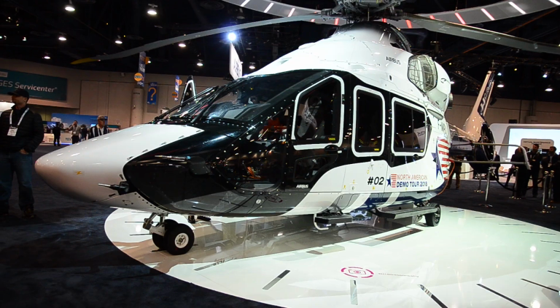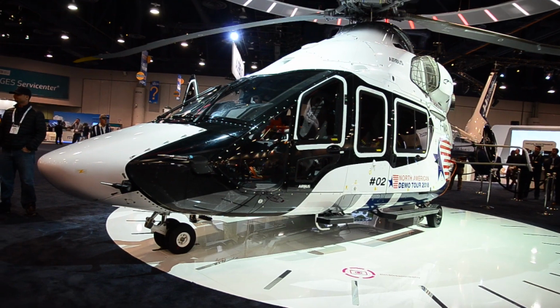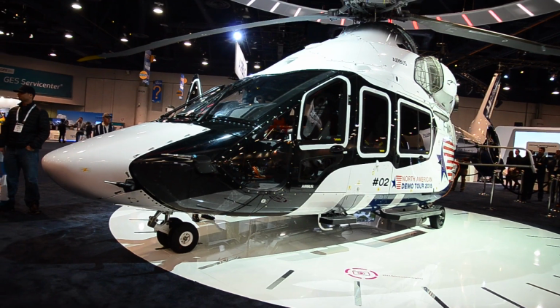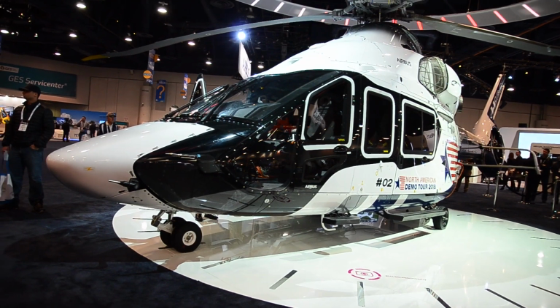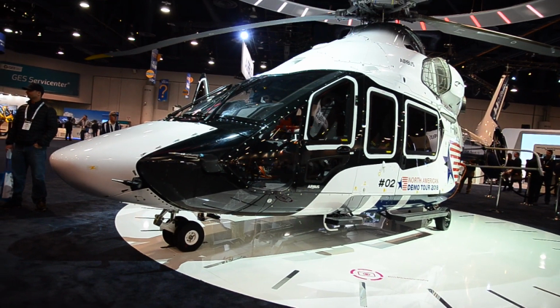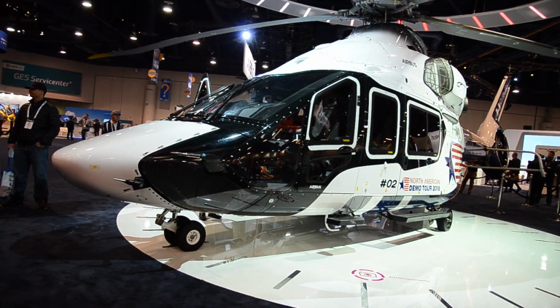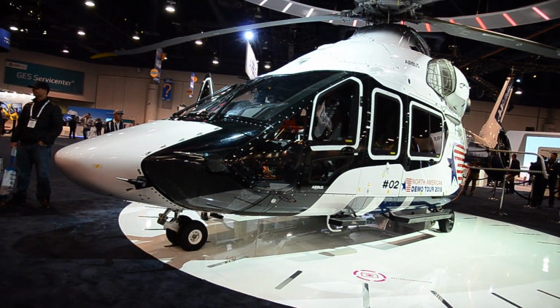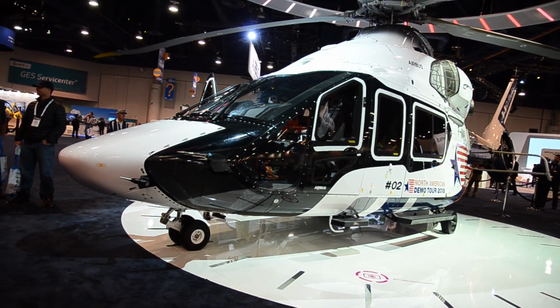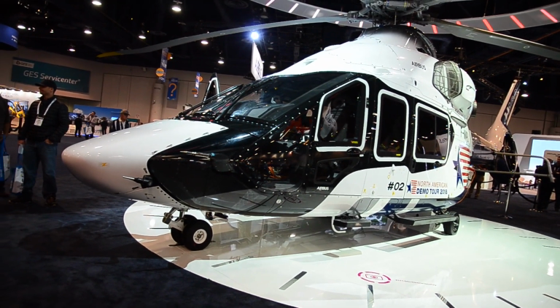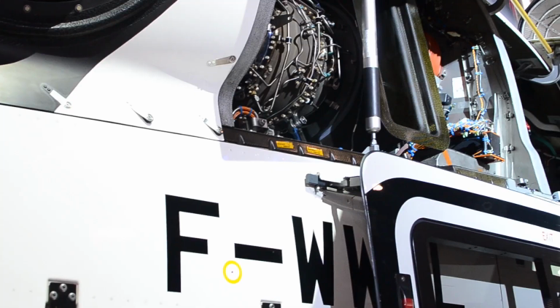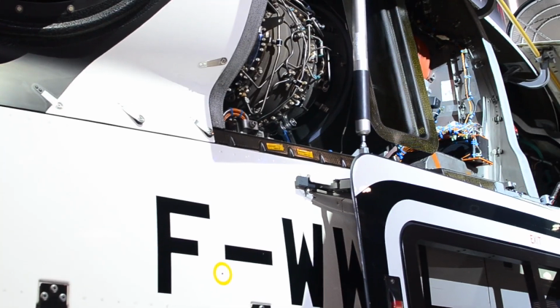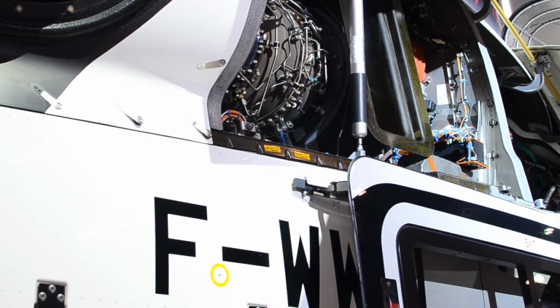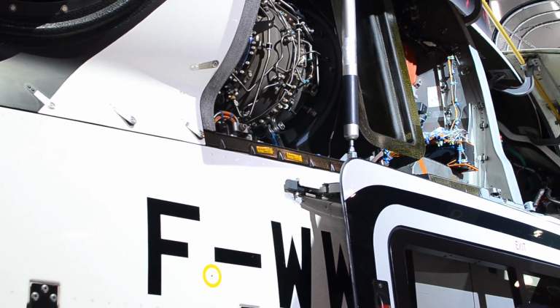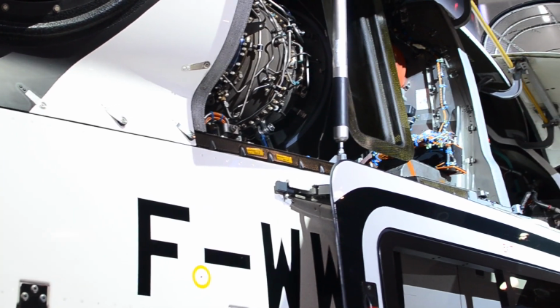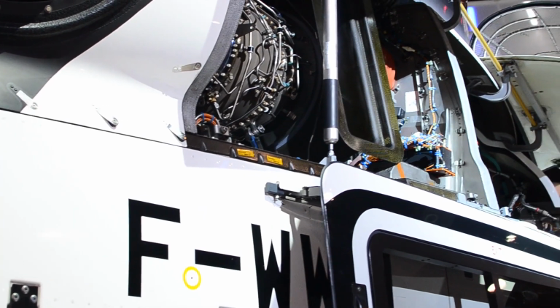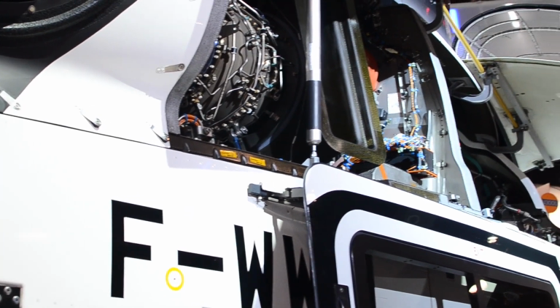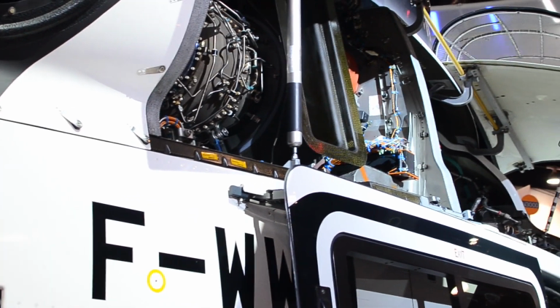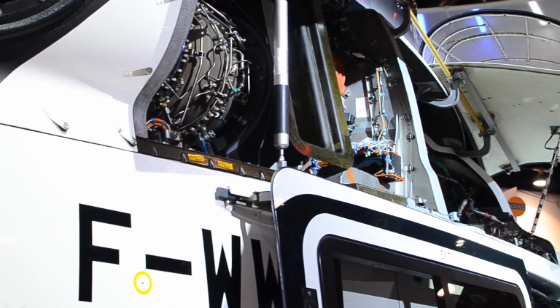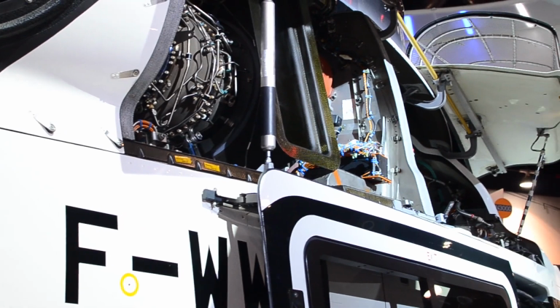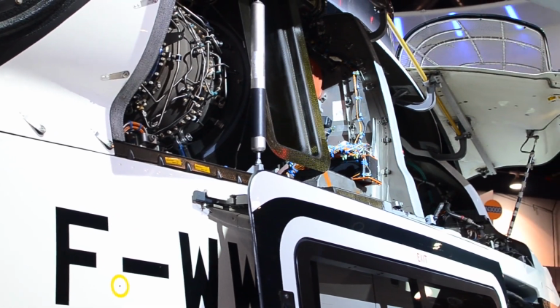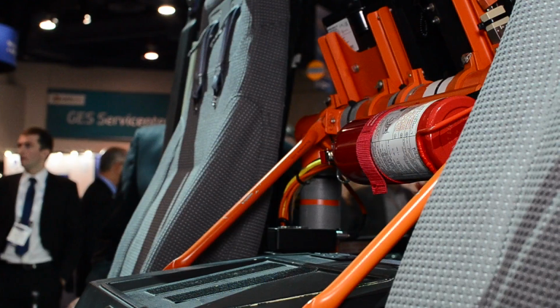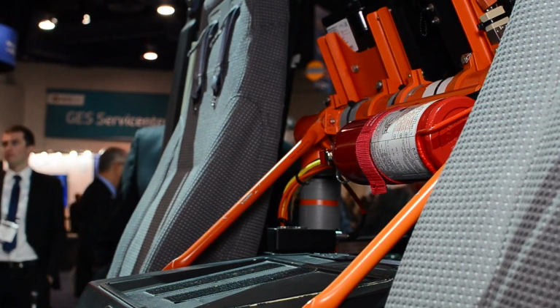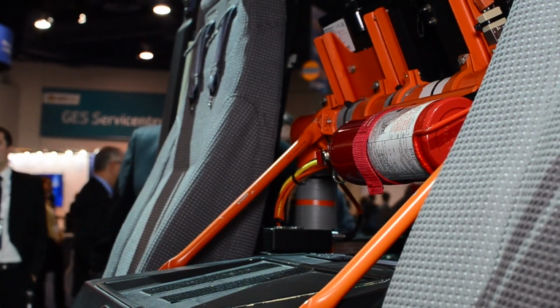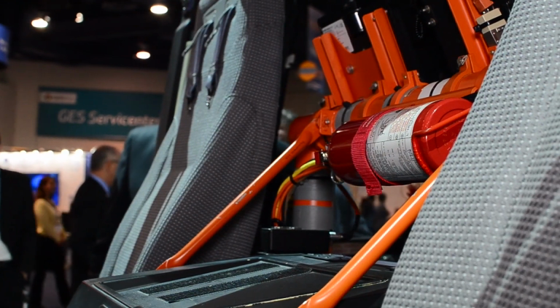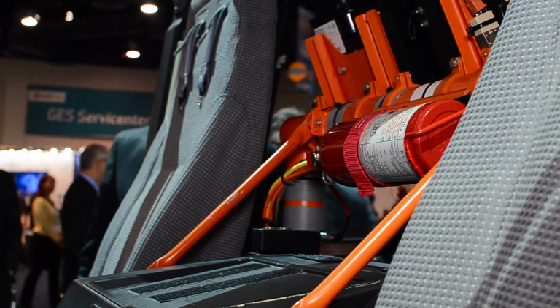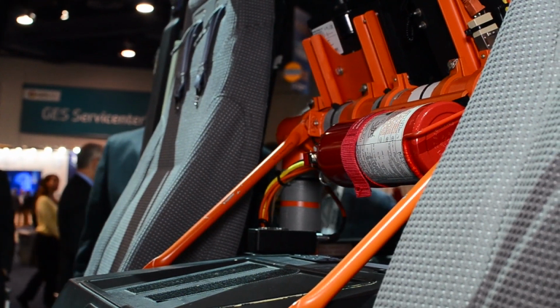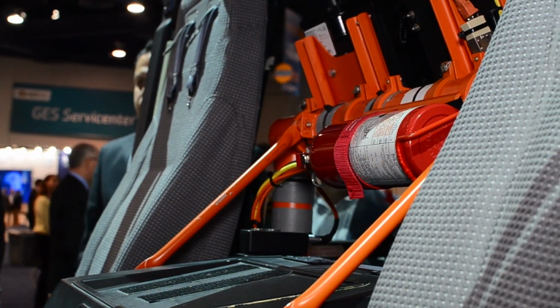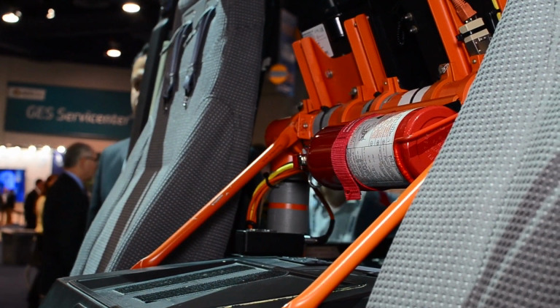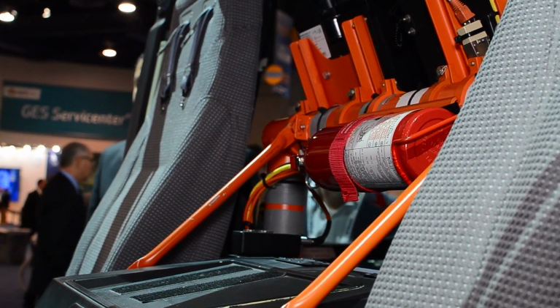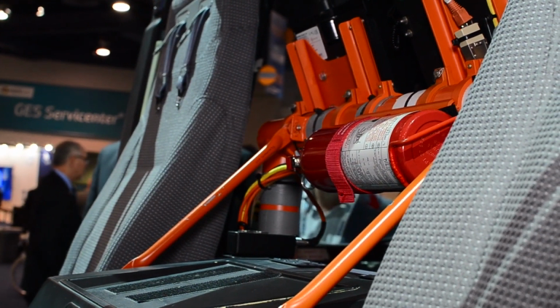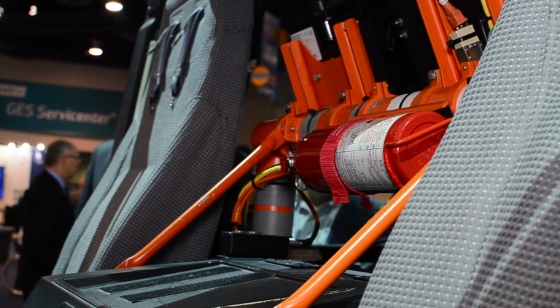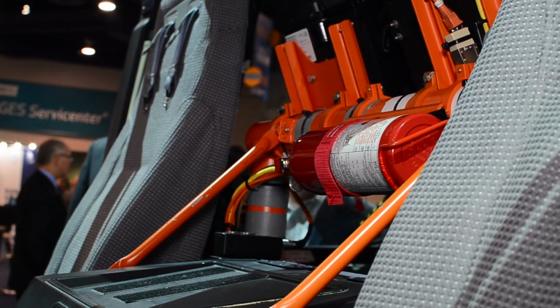For certification, we have to demonstrate every condition of the flight domain, which means all extreme conditions.